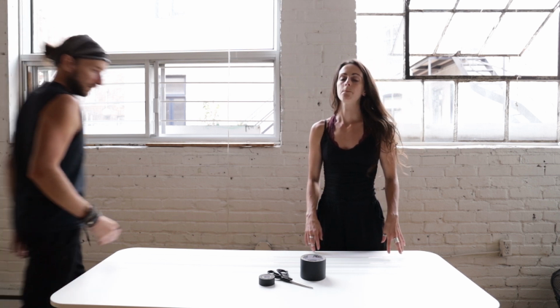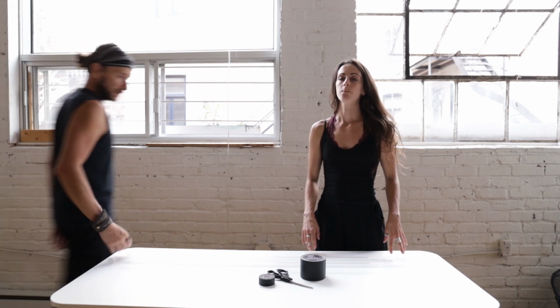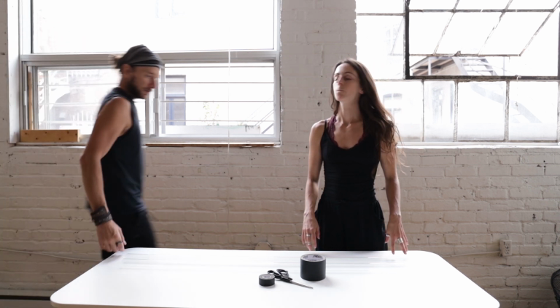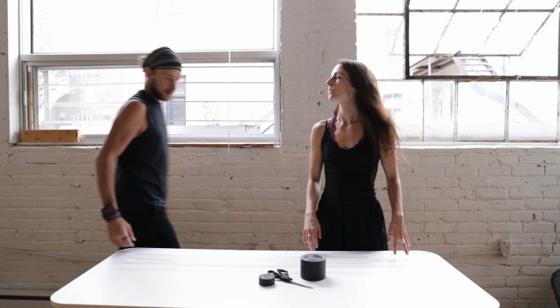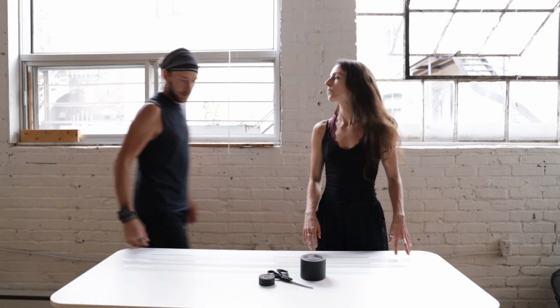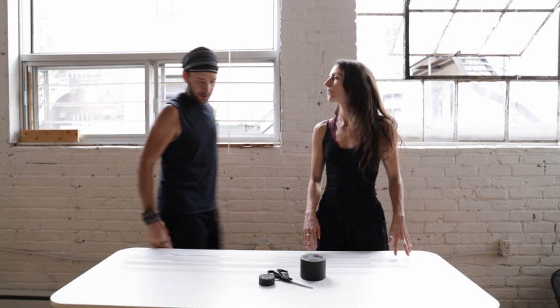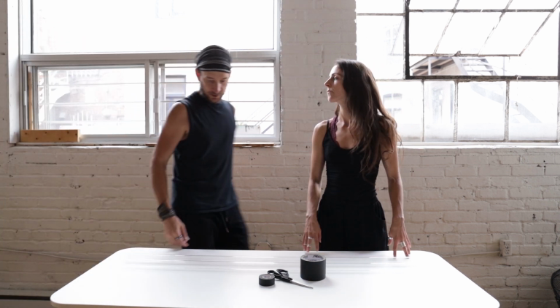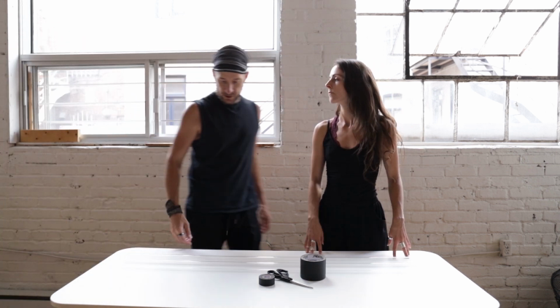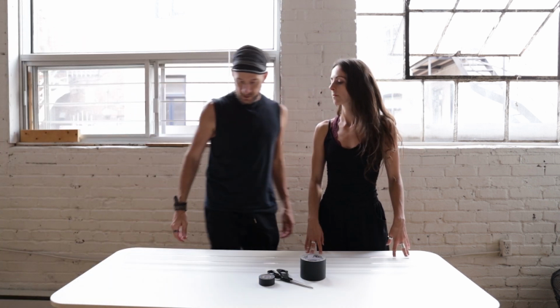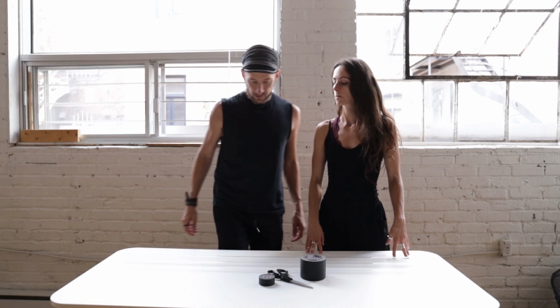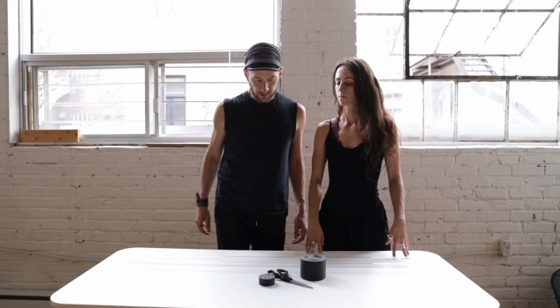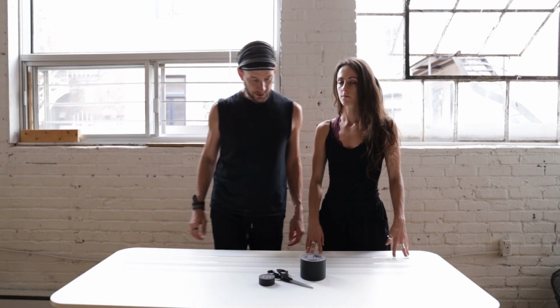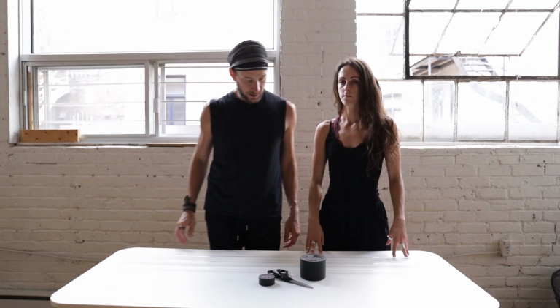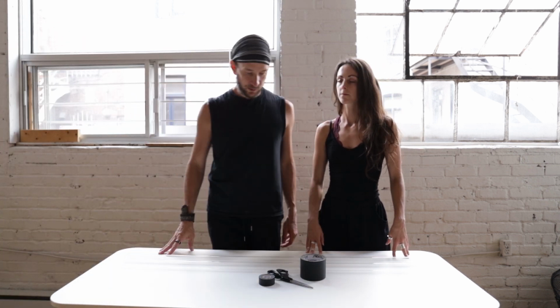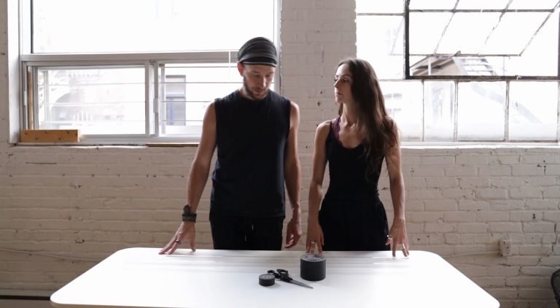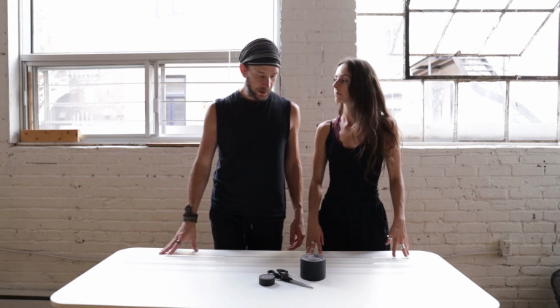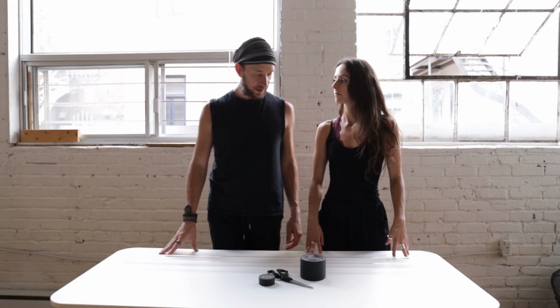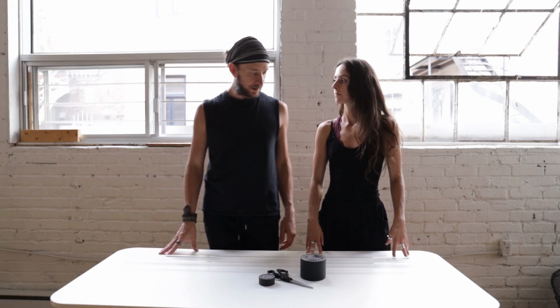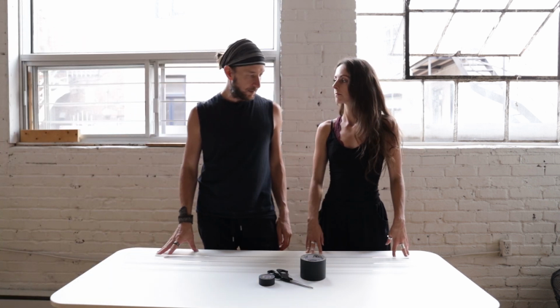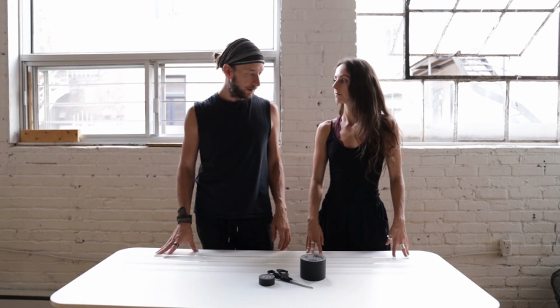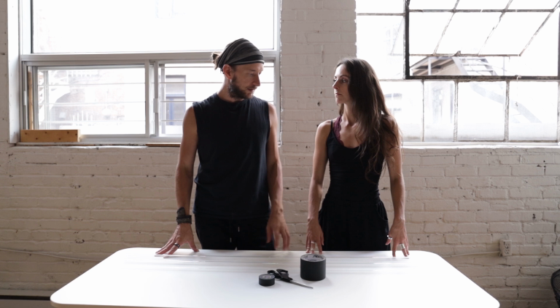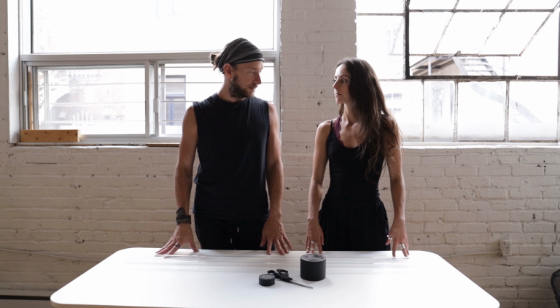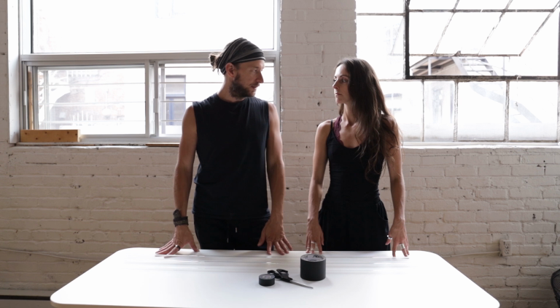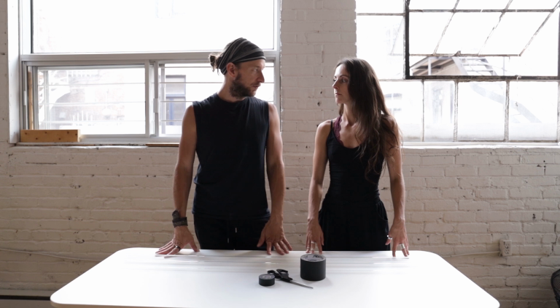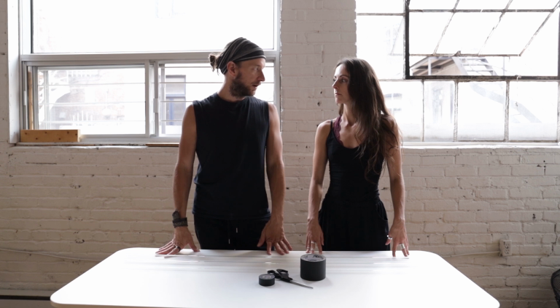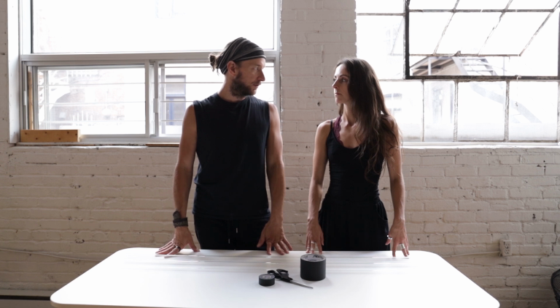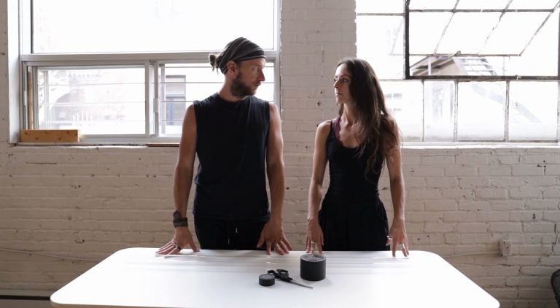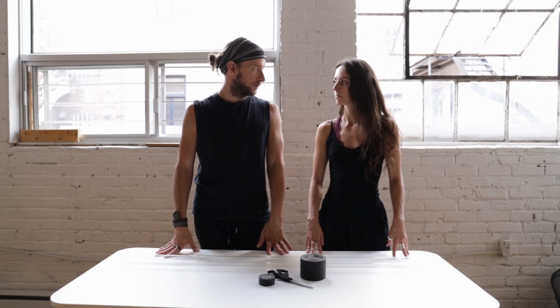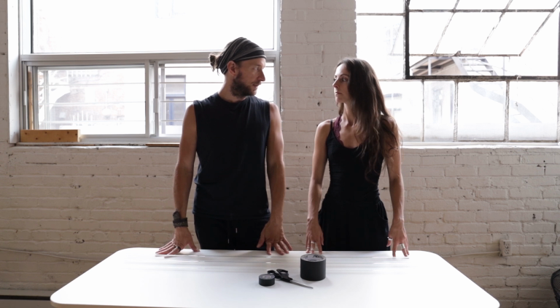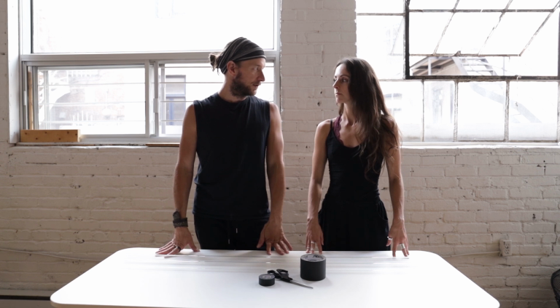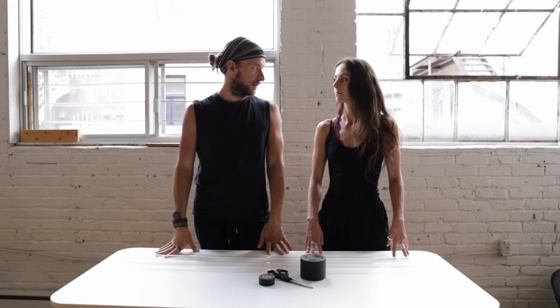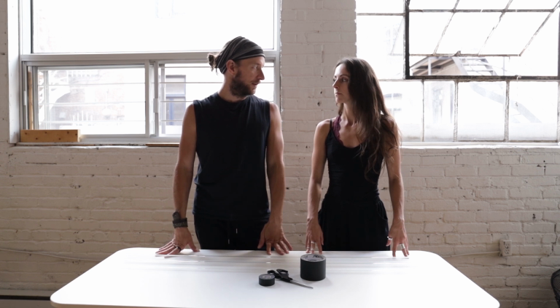We start with just an introduction. What is it about zebra tubes? That's your name.